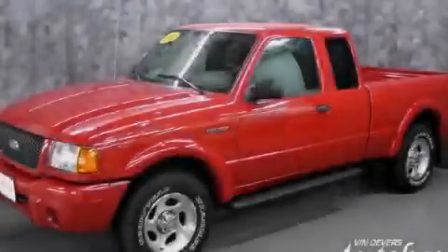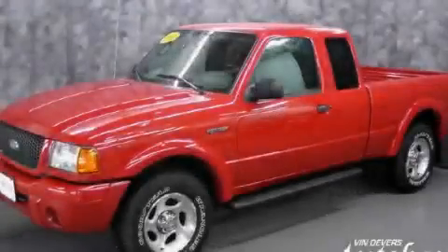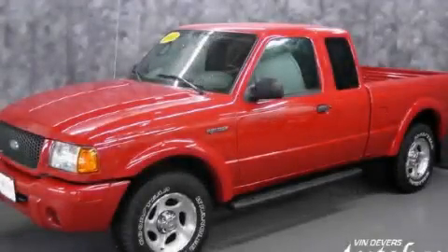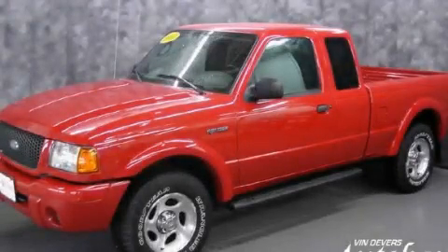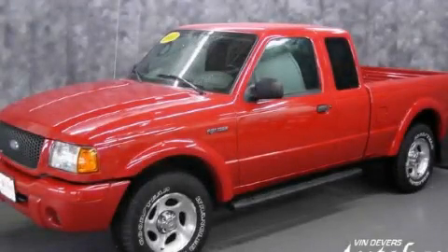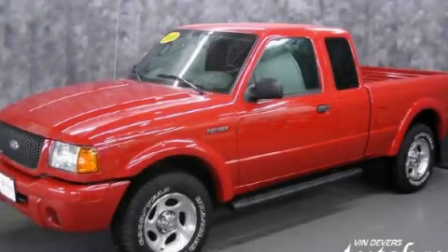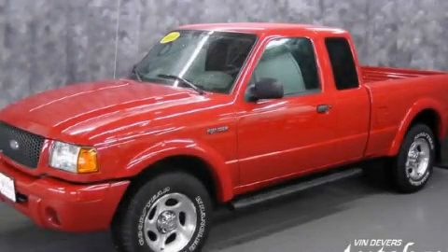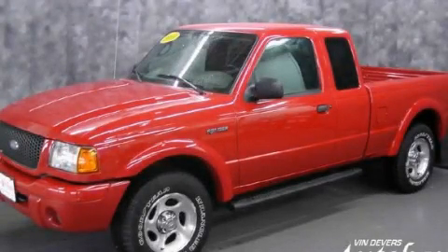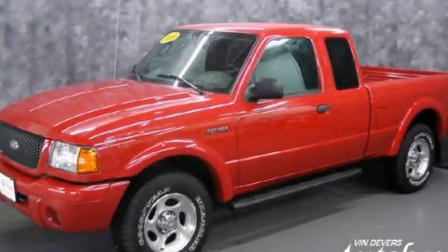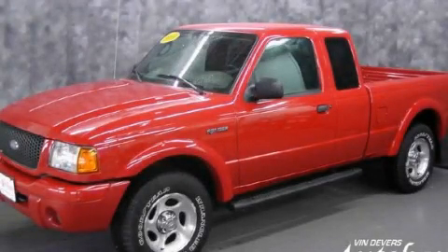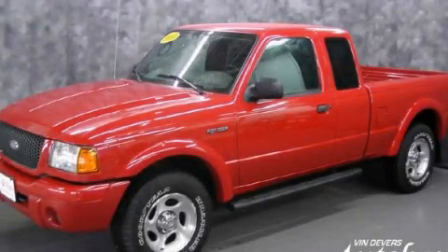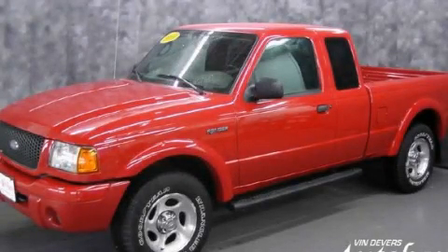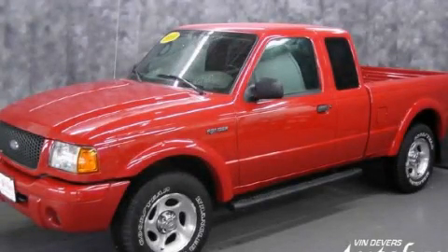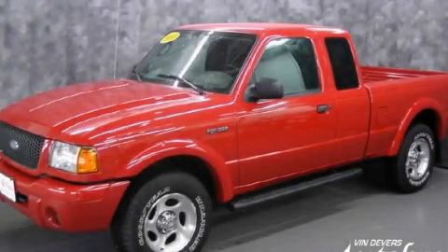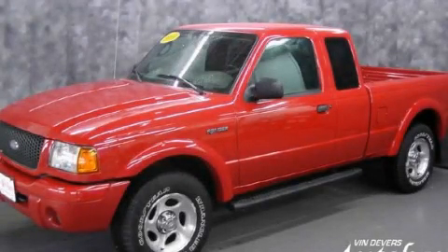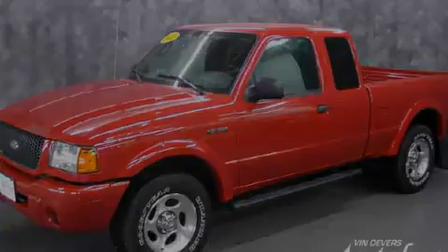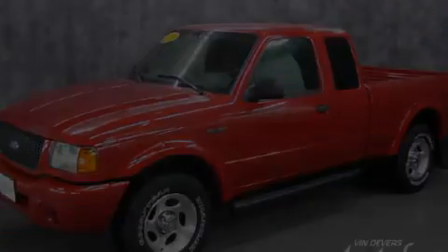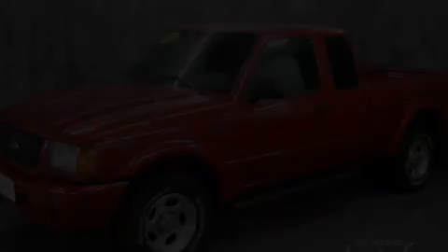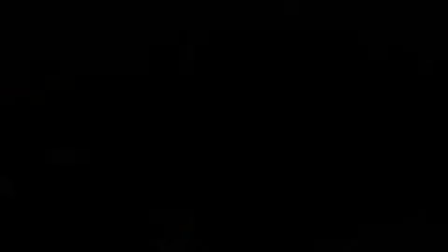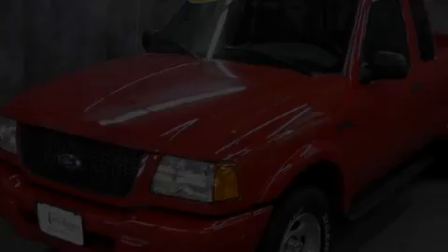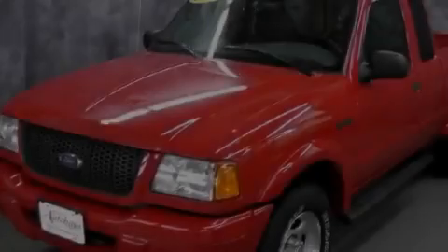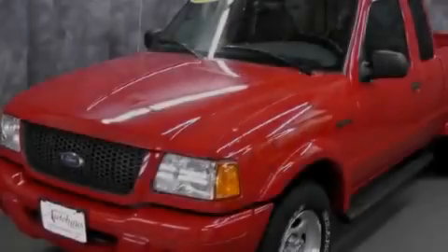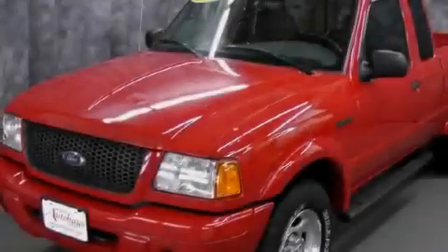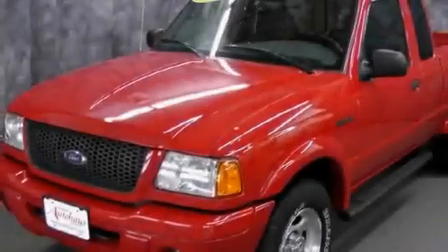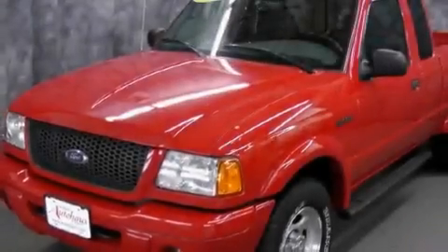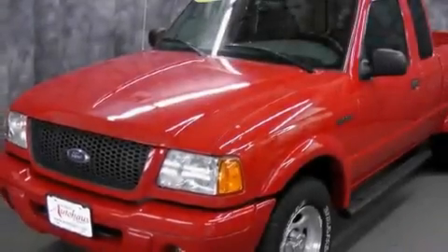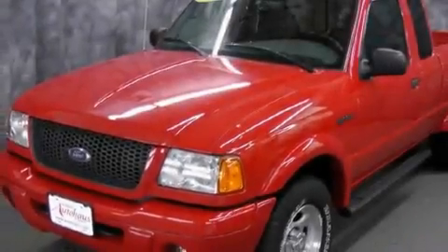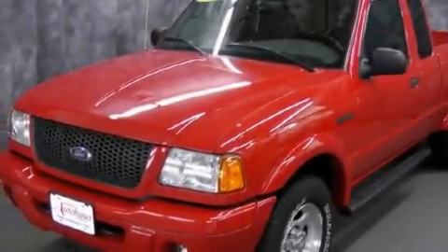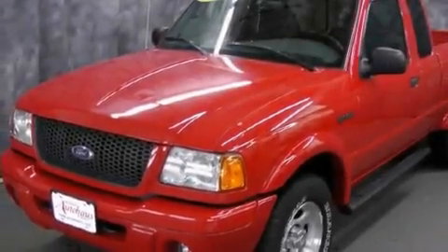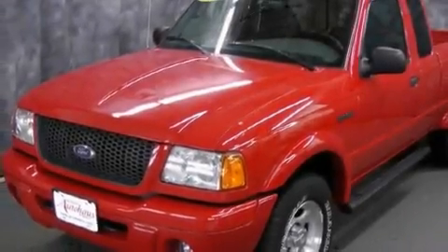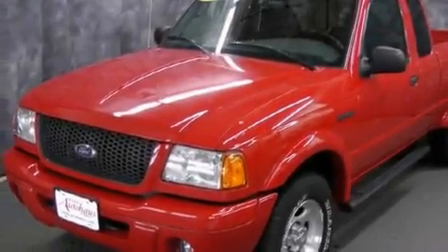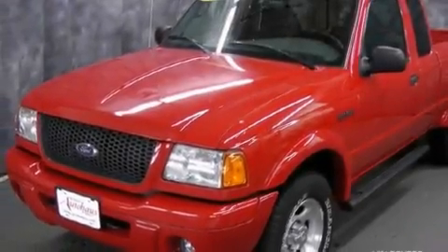This is a 2003 Ford Ranger. Whether hauling, commuting, or towing, this truck is the right one for you.